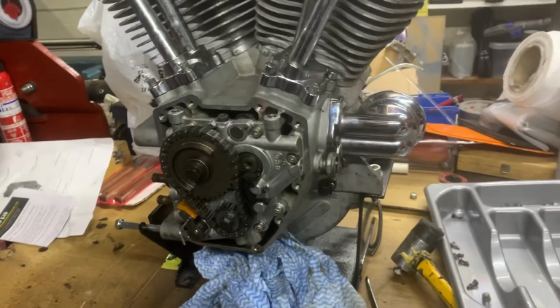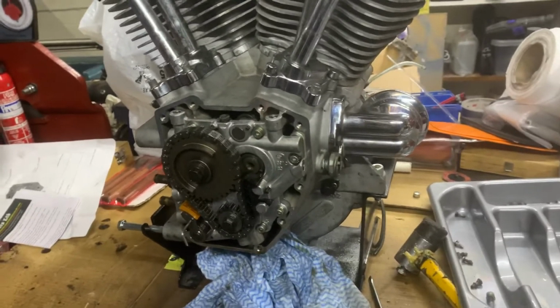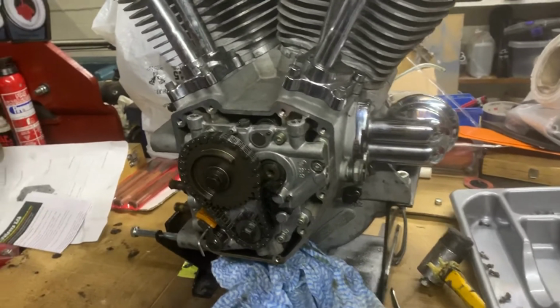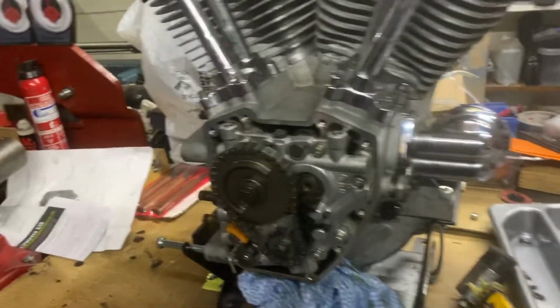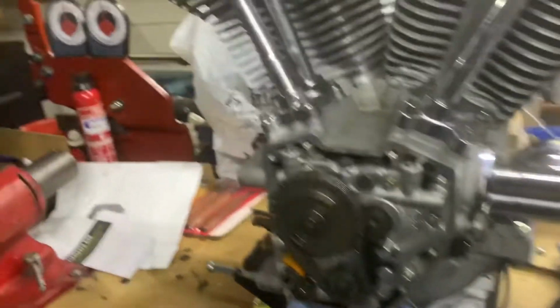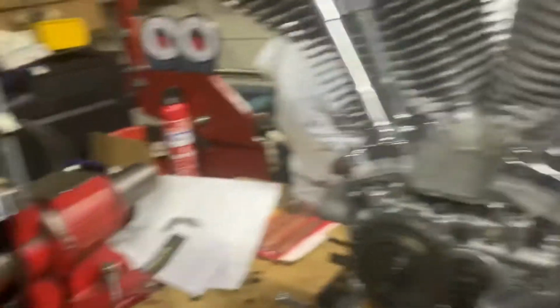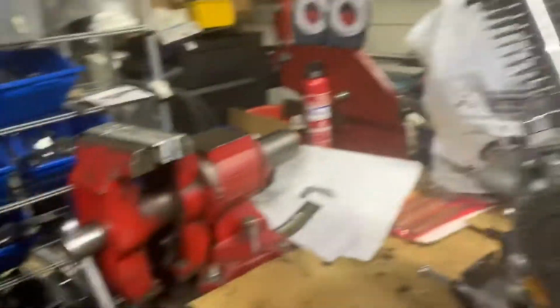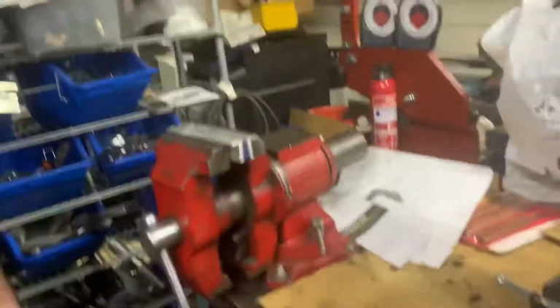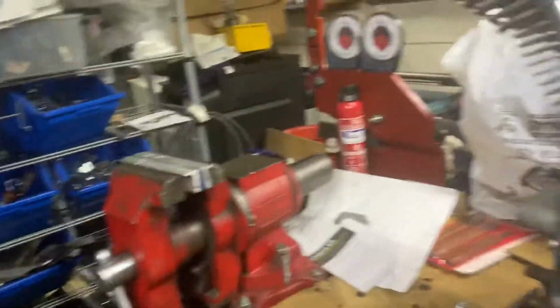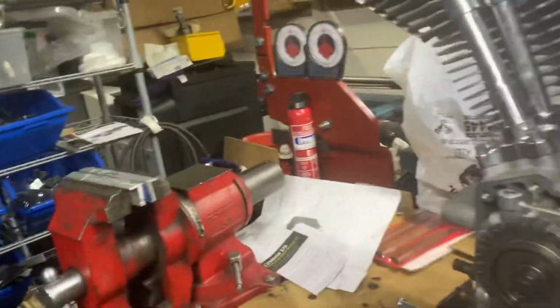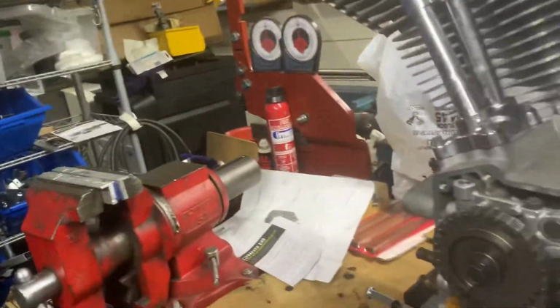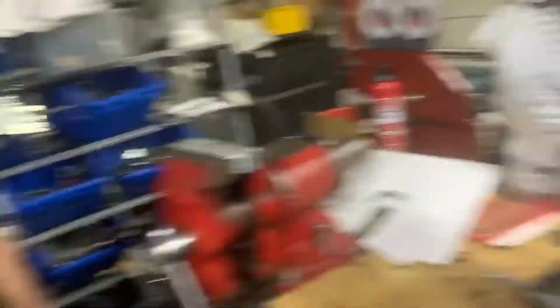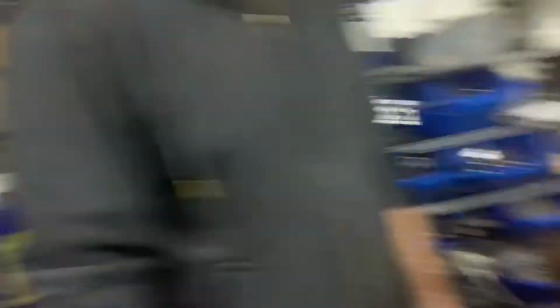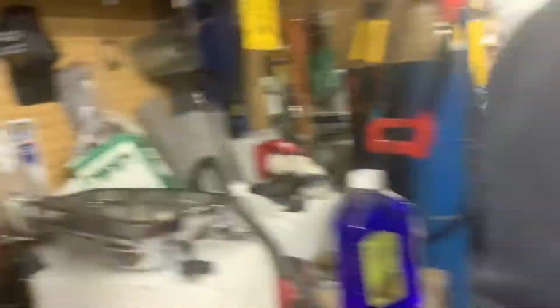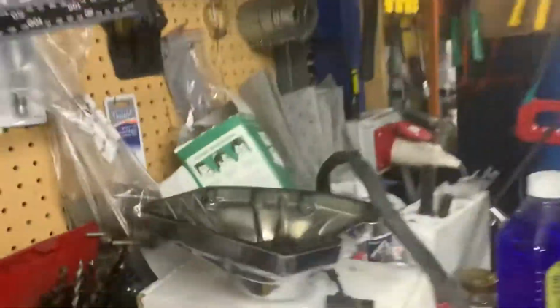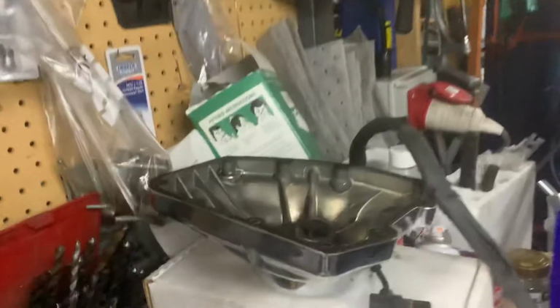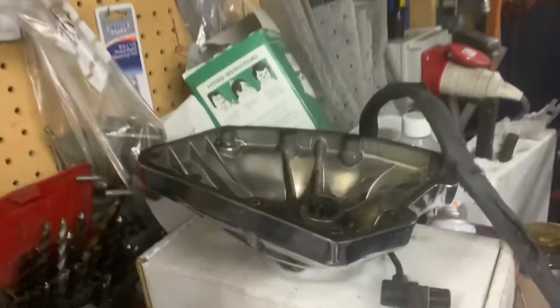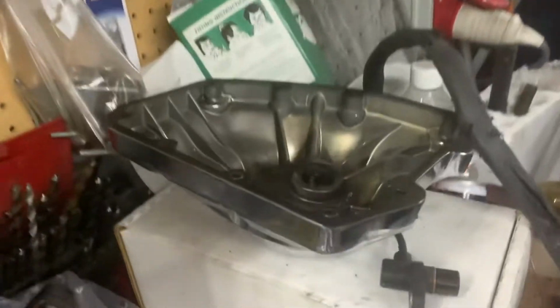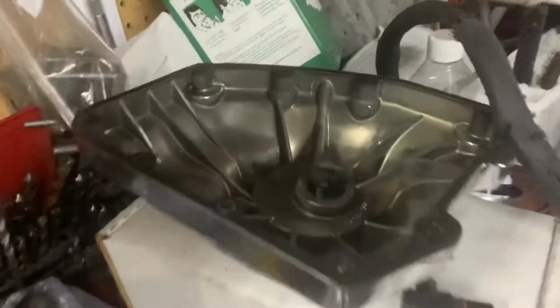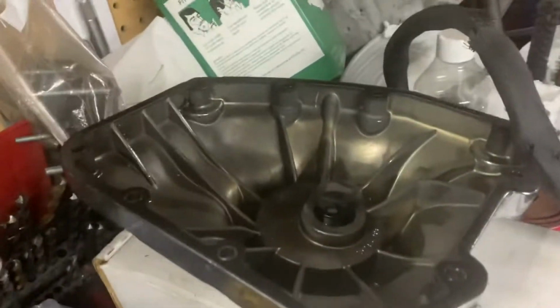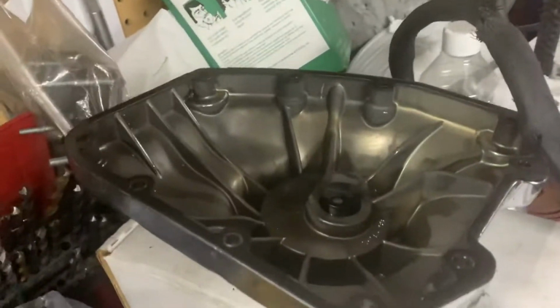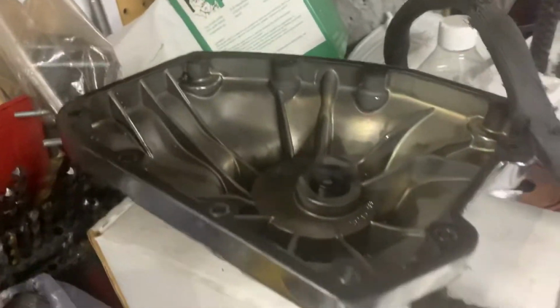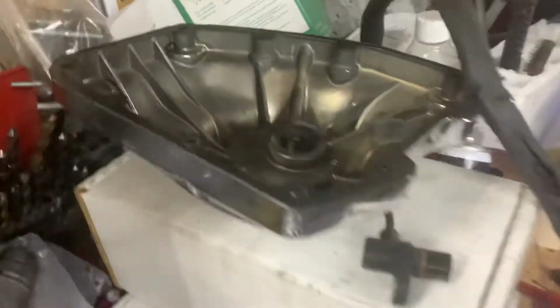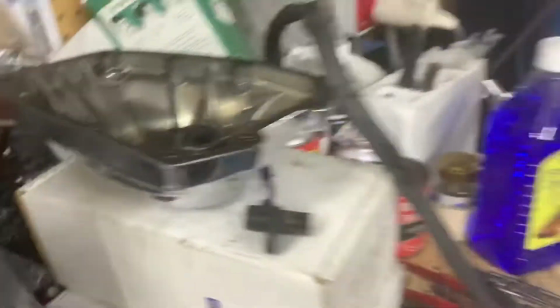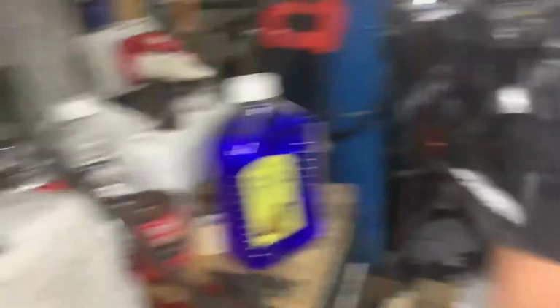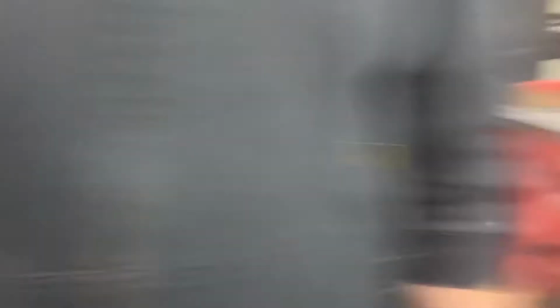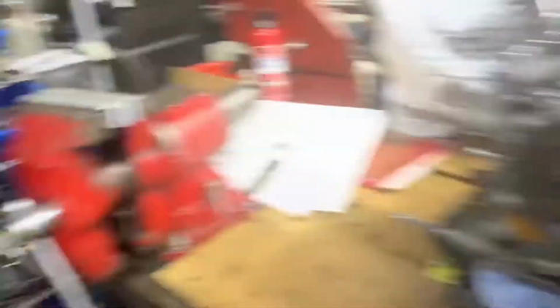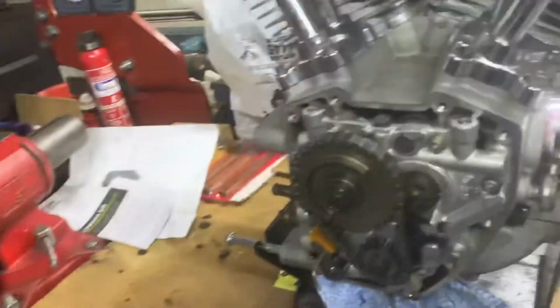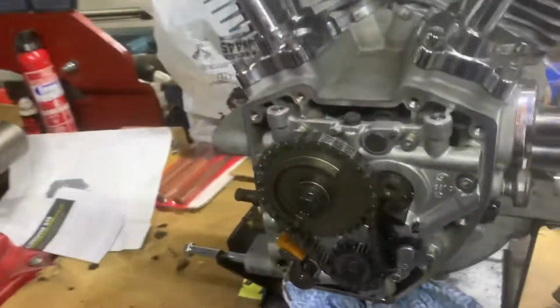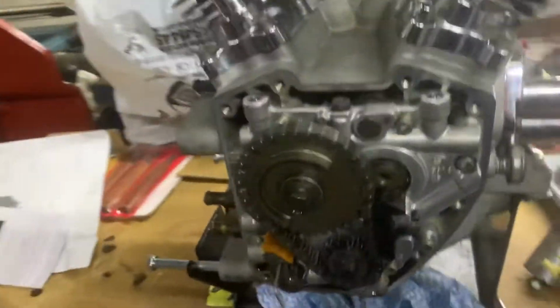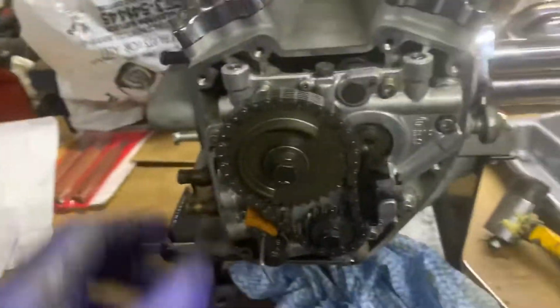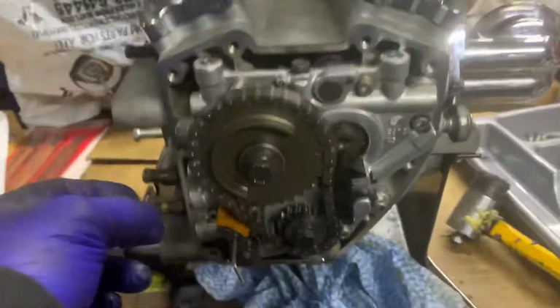We're taking off the main cover over here. As you can see, we'll clean that up a bit — it will be cleaned spotless.